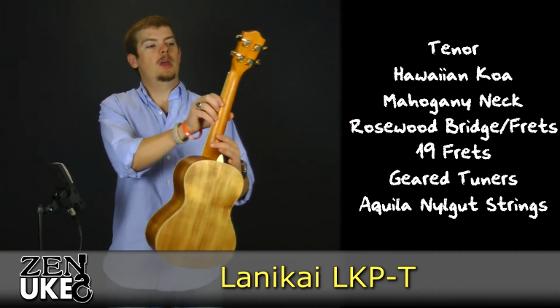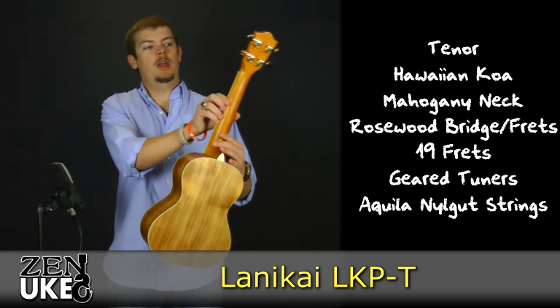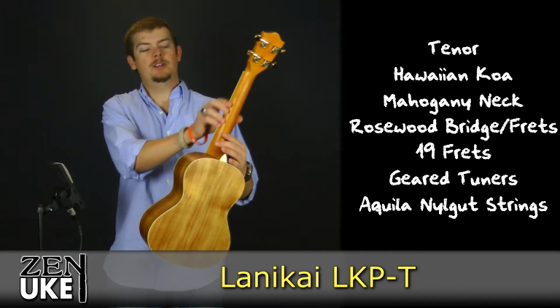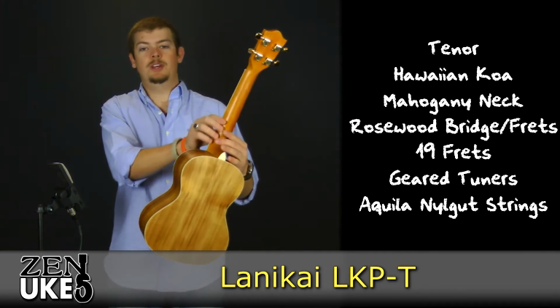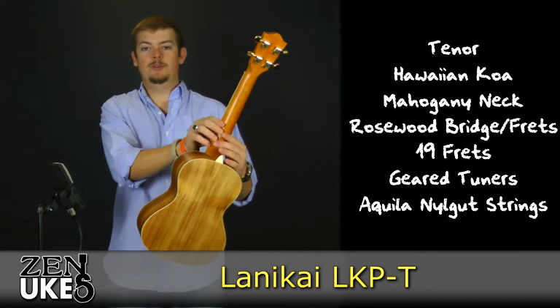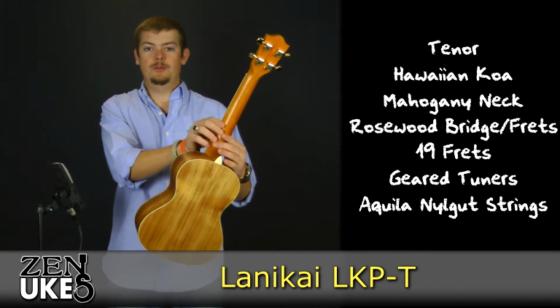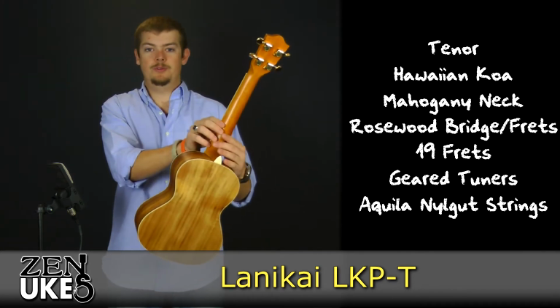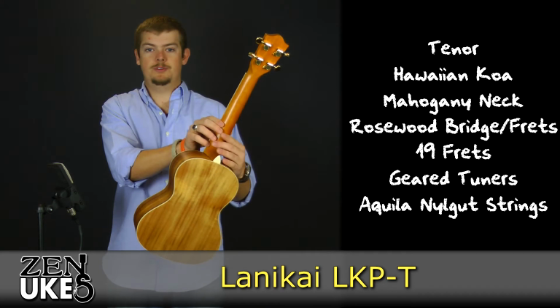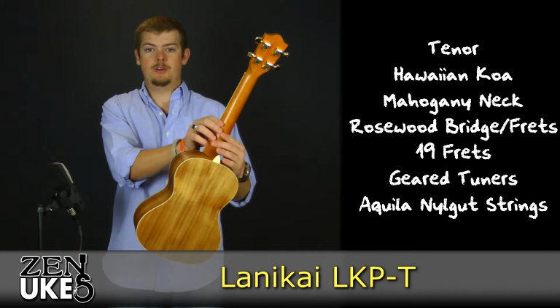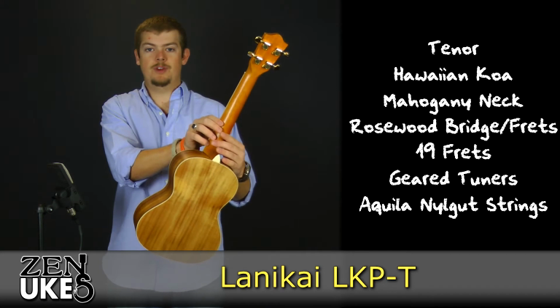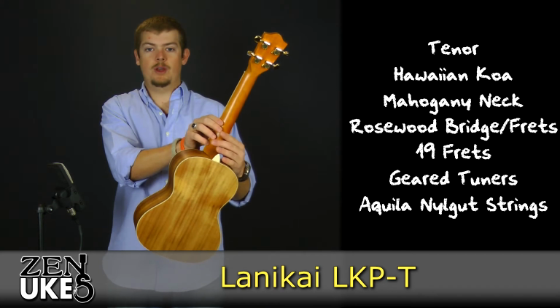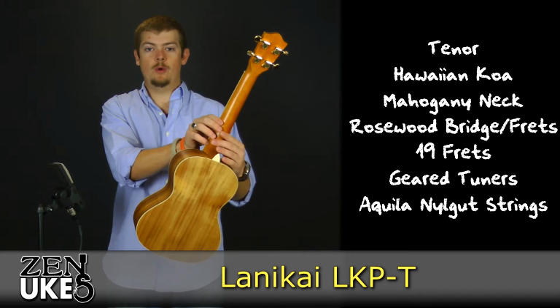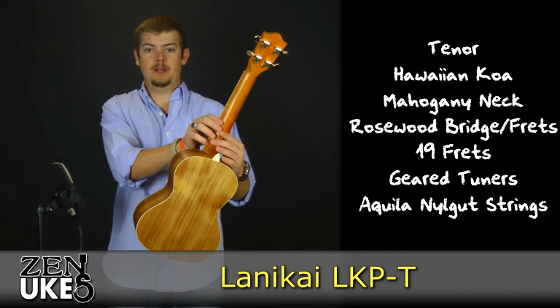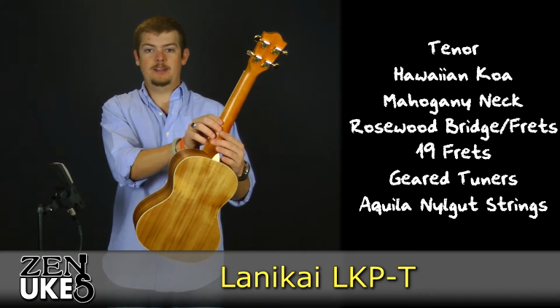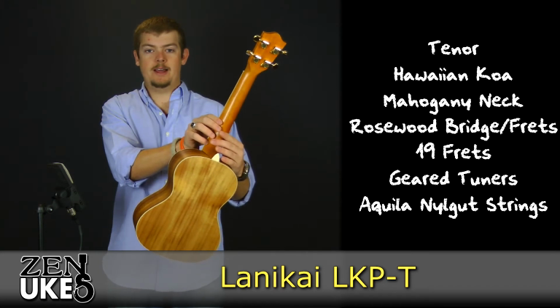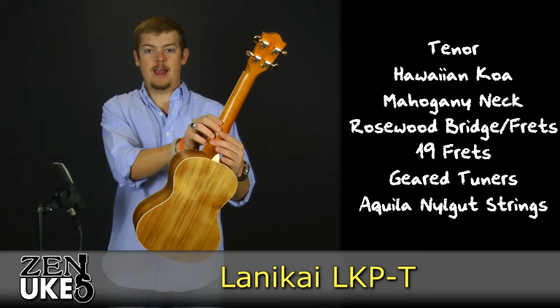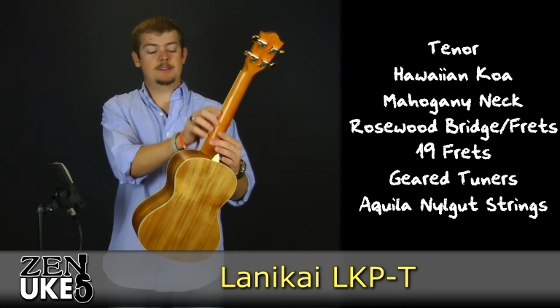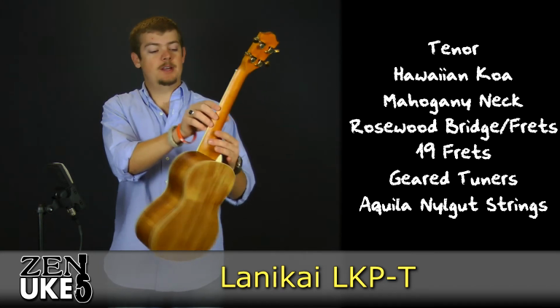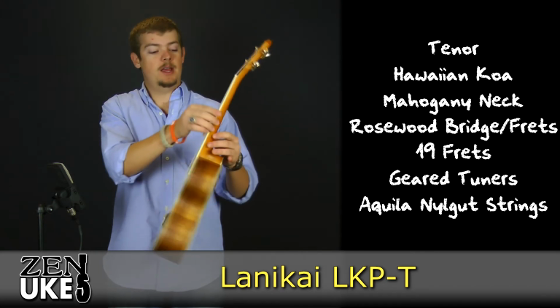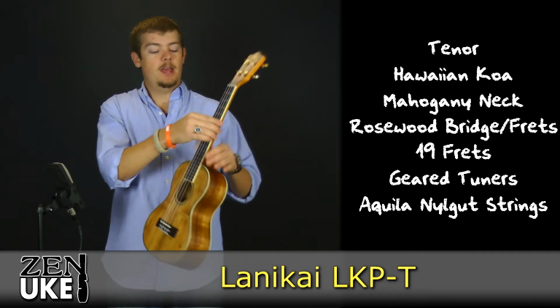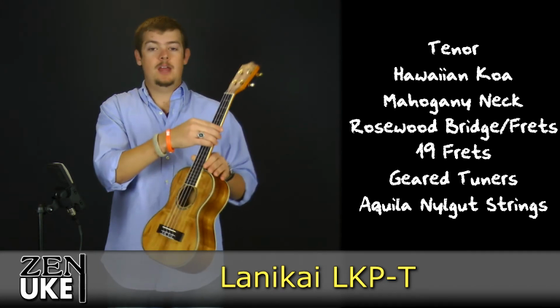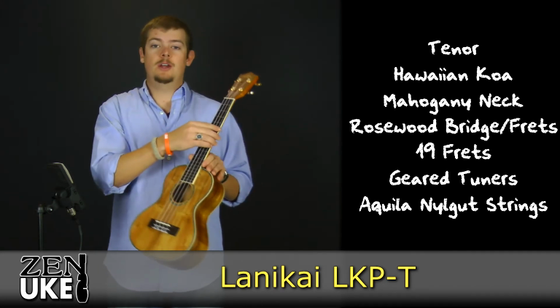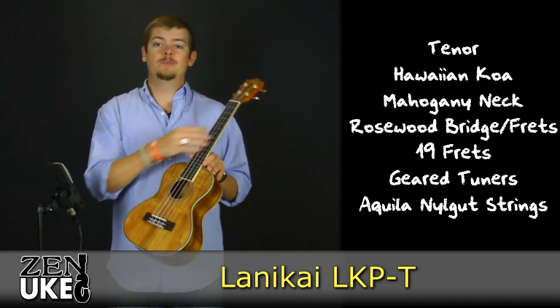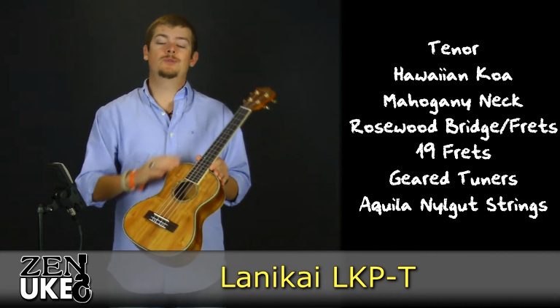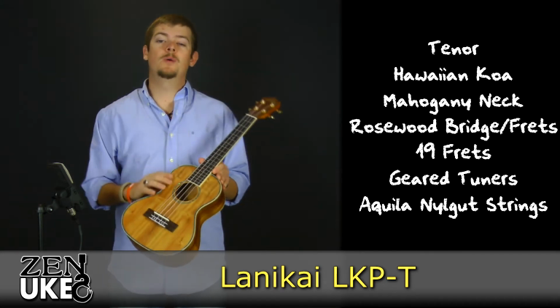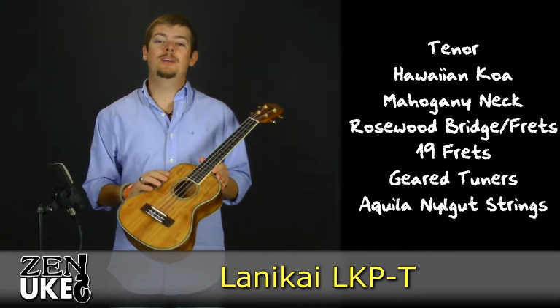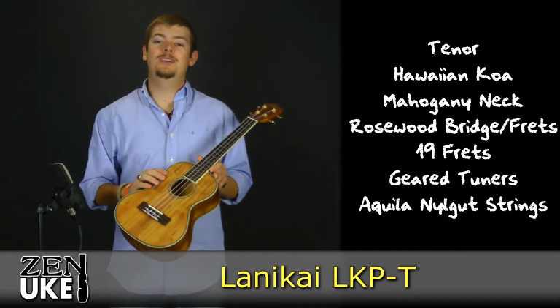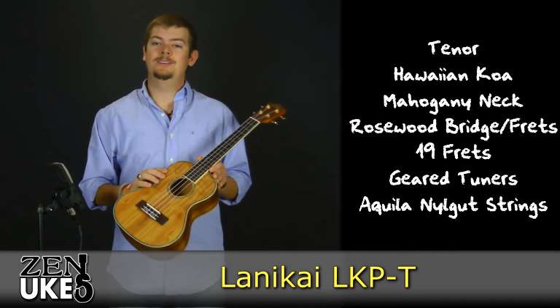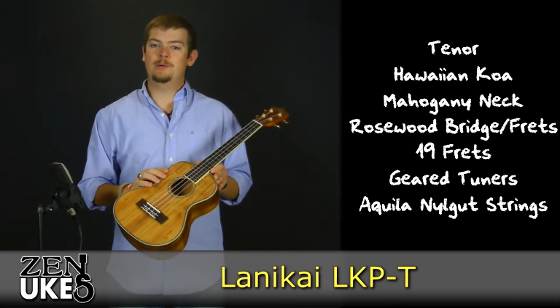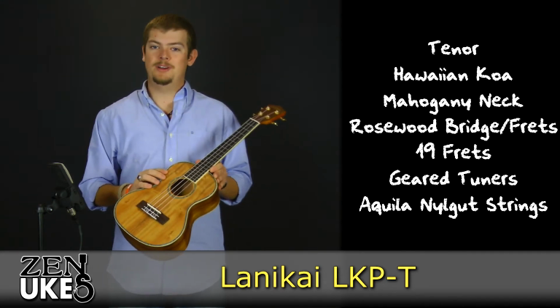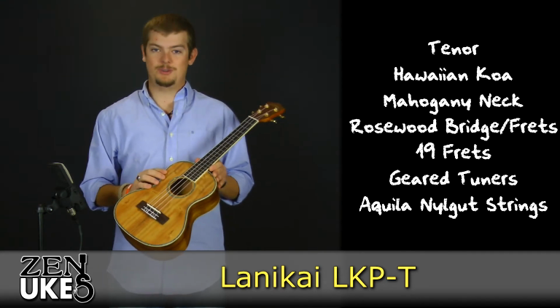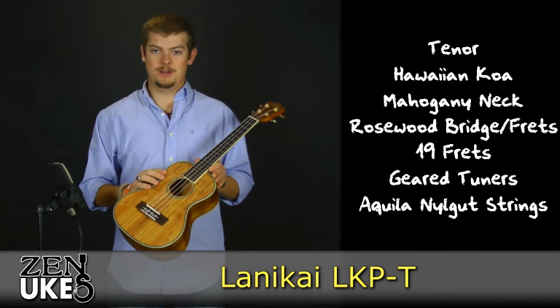It has geared tuners covered in a gold-plated die-cast, and it comes strung with Aquila Nylgut strings.